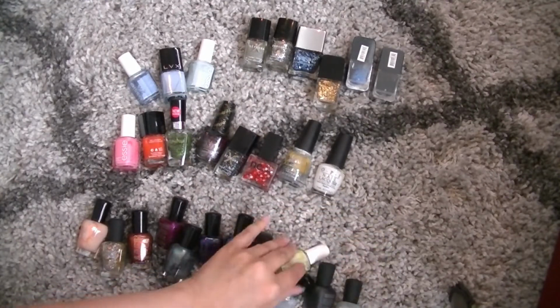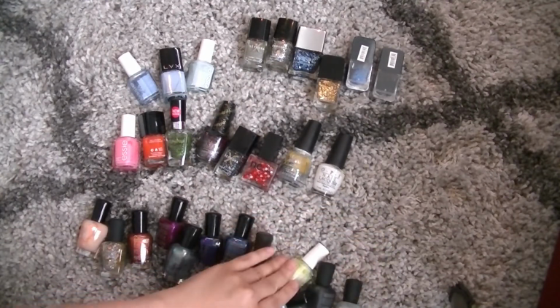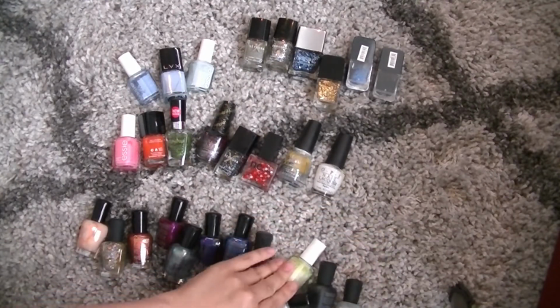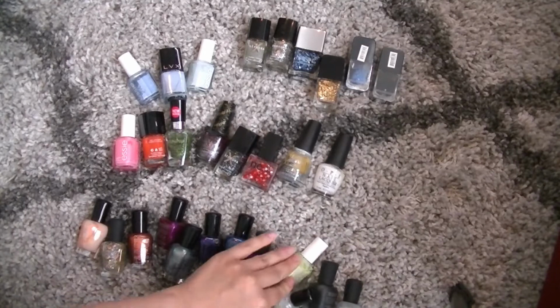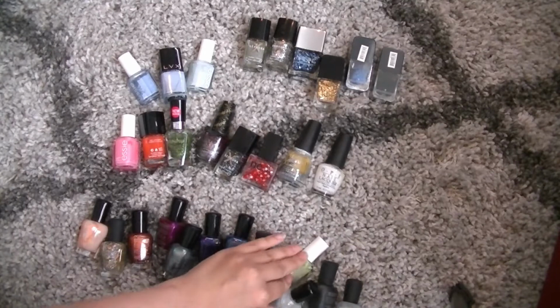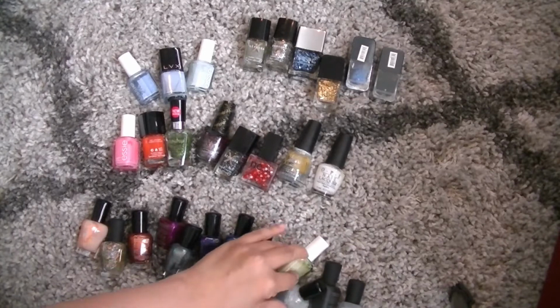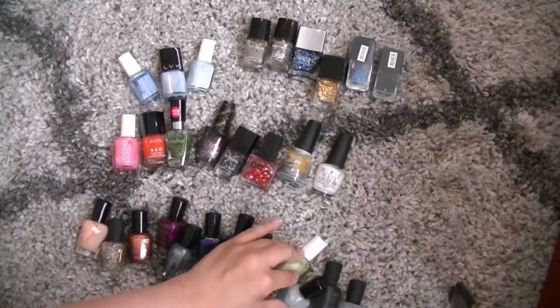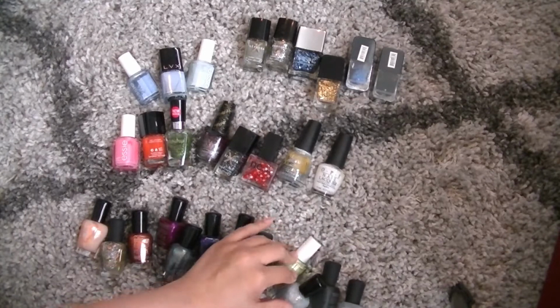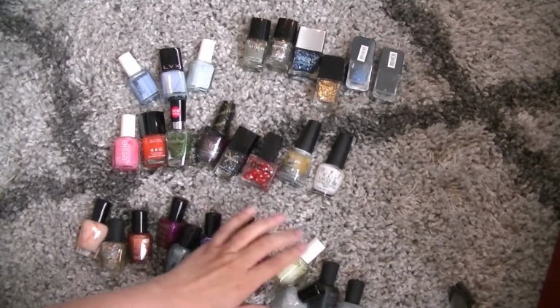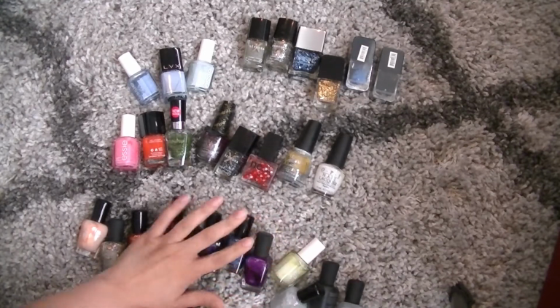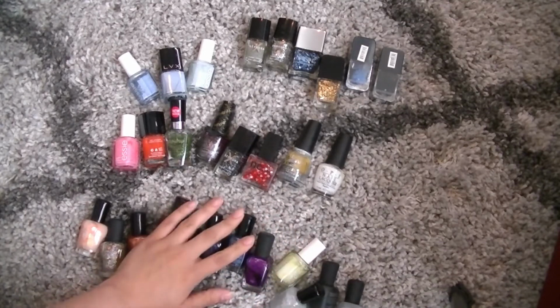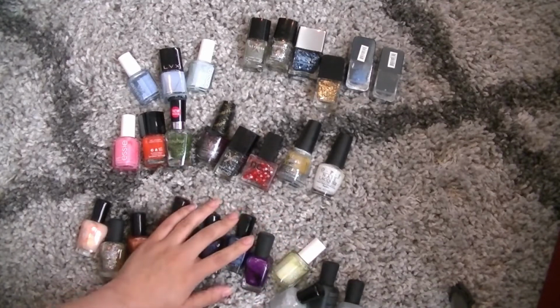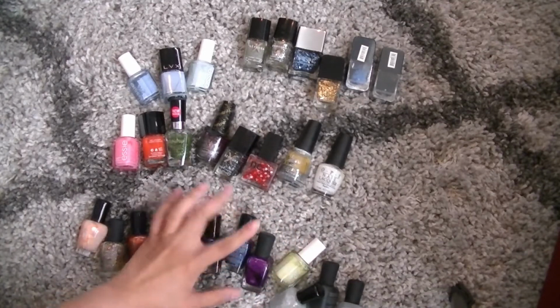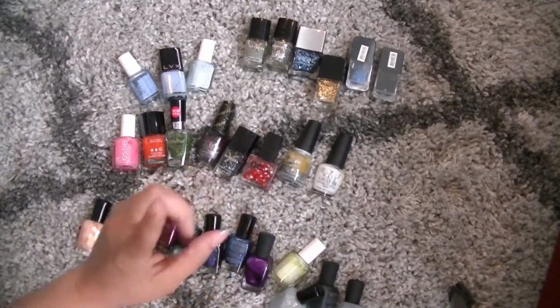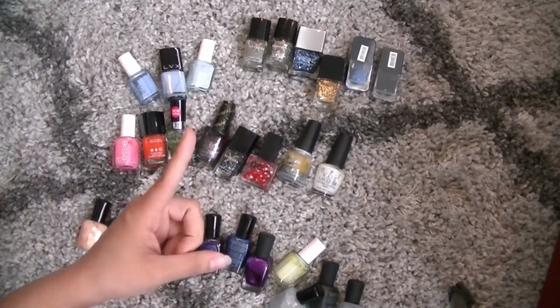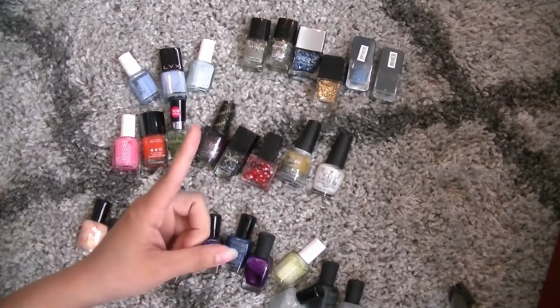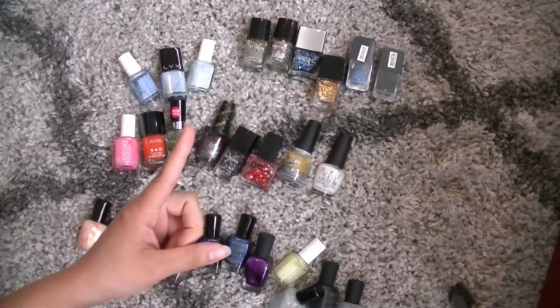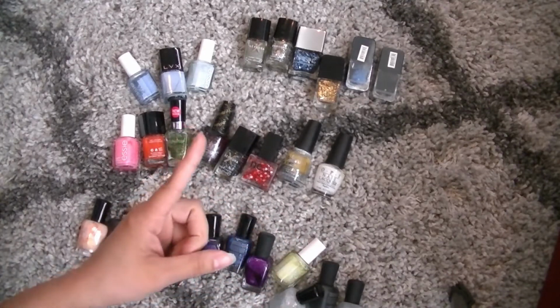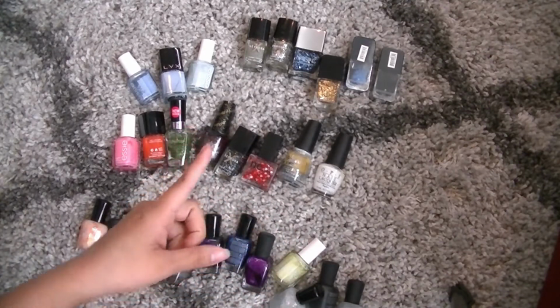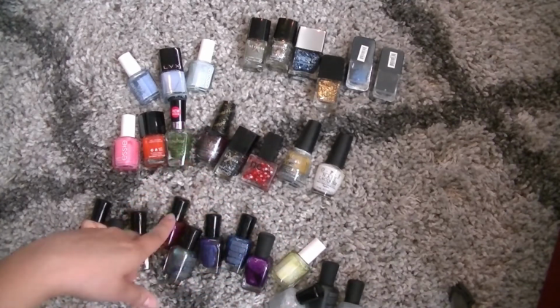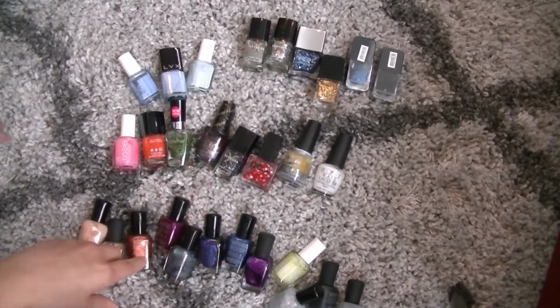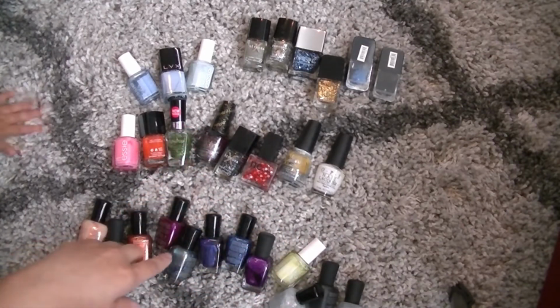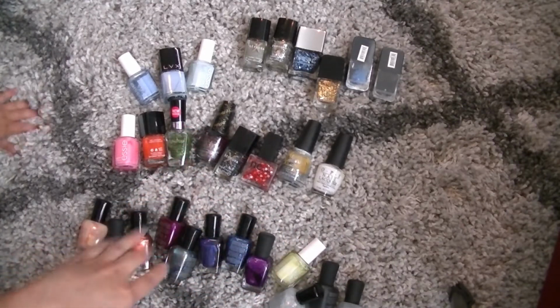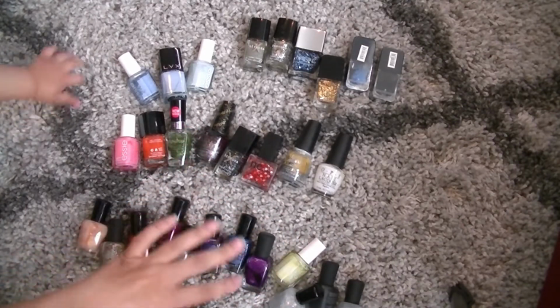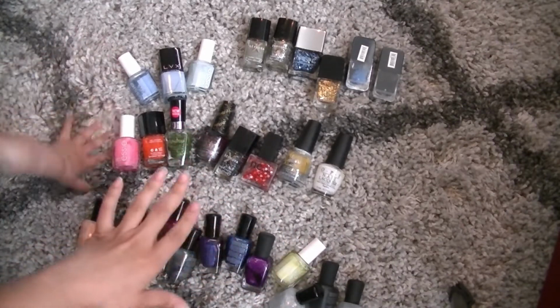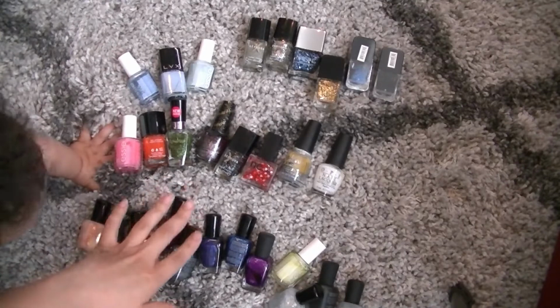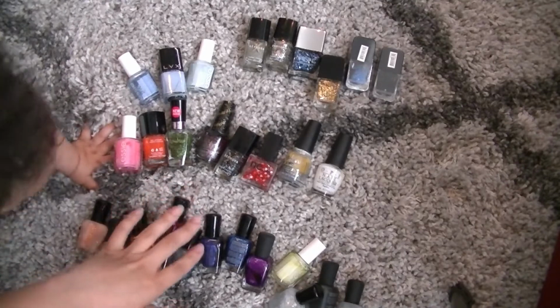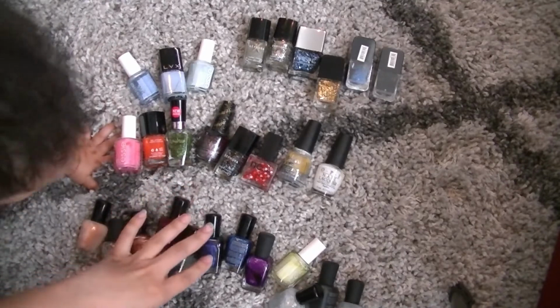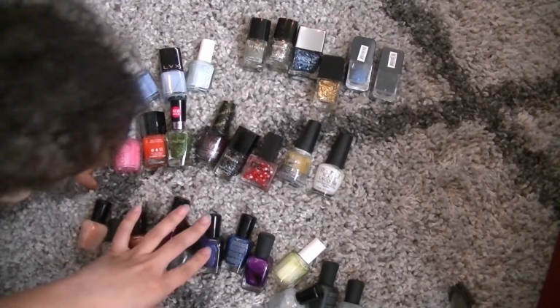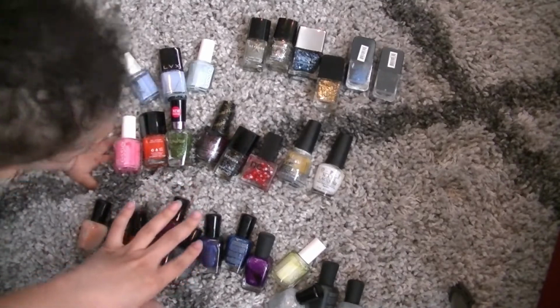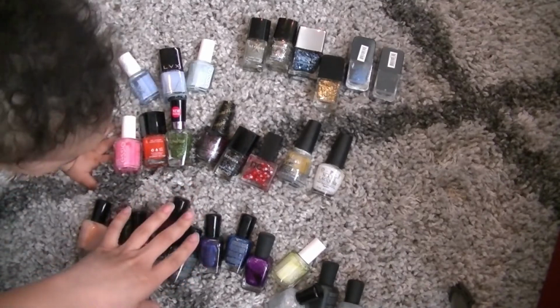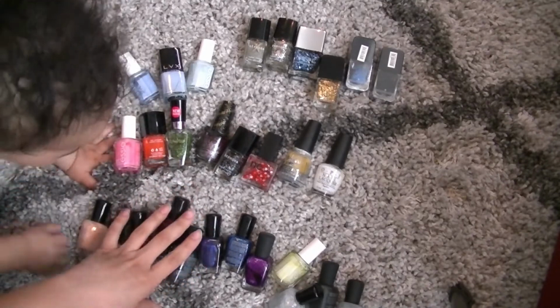I am looking at about five Zoya nail polishes that are somewhere else that went bad, so that's also here.